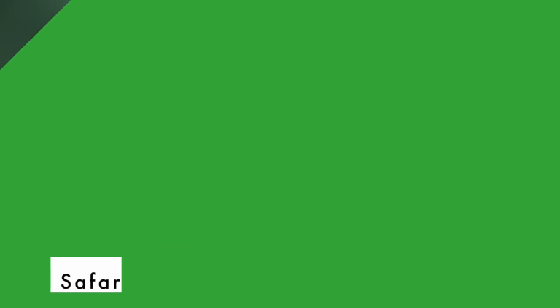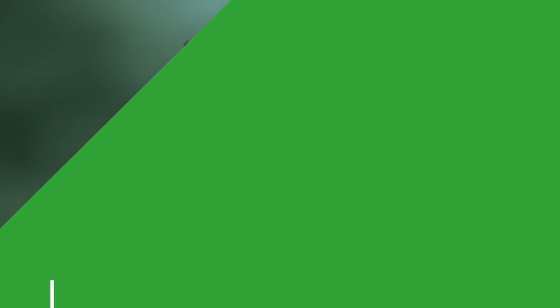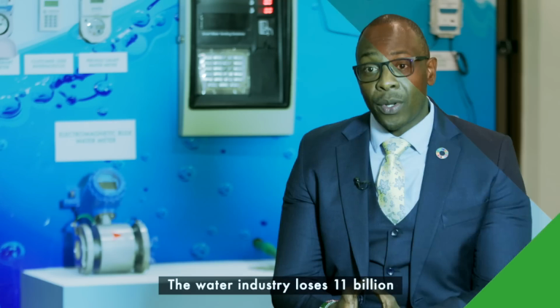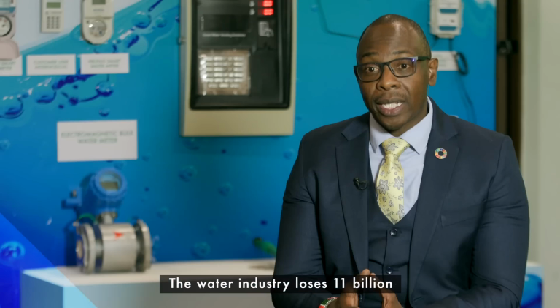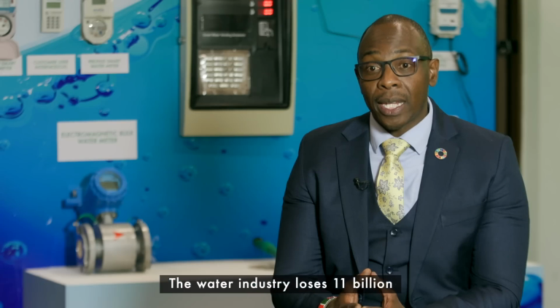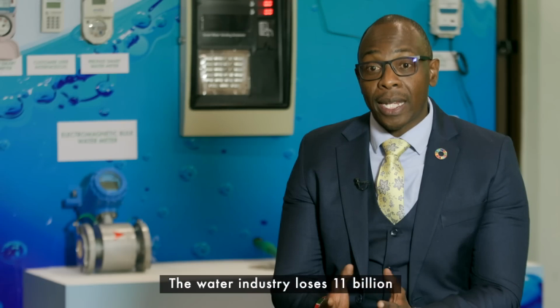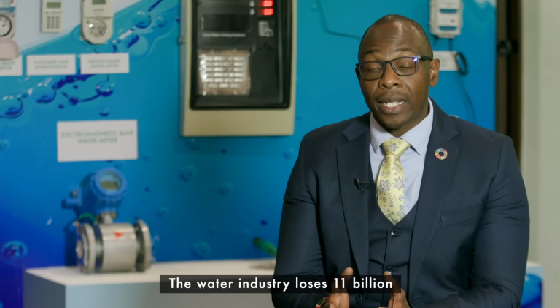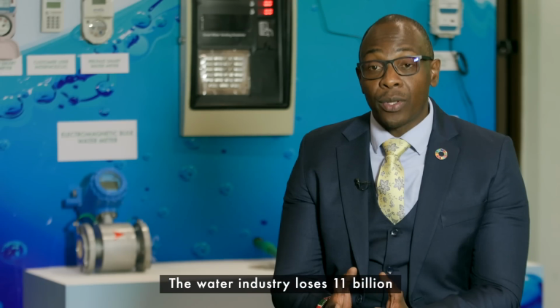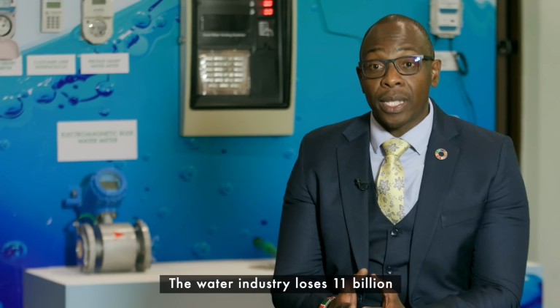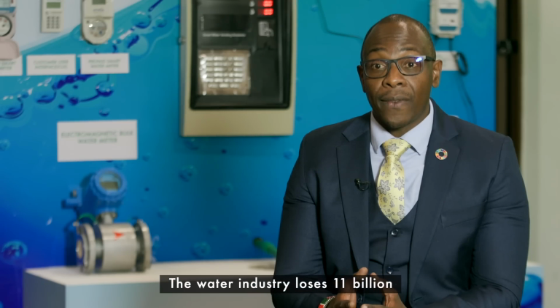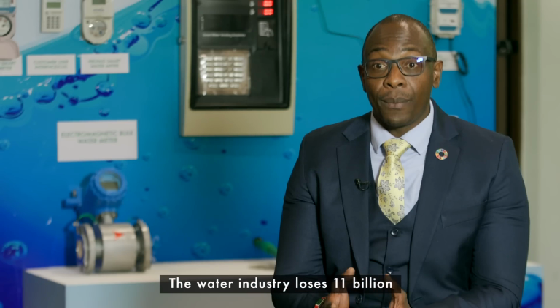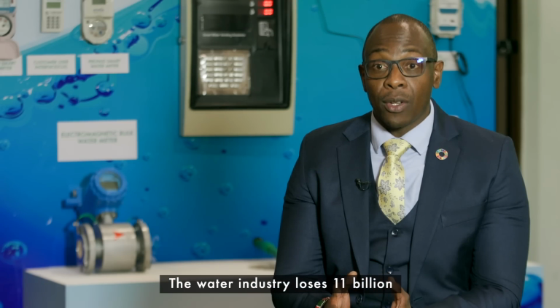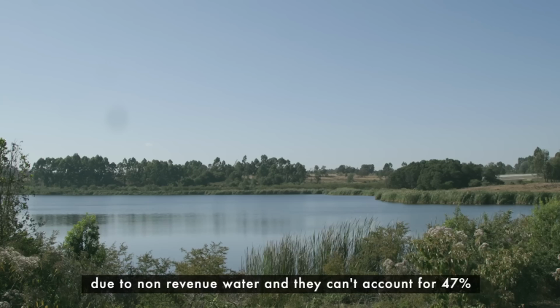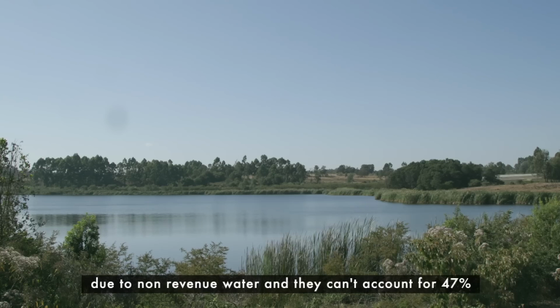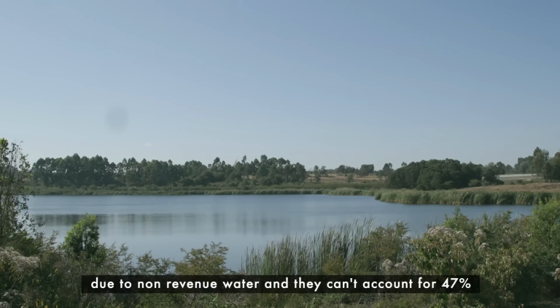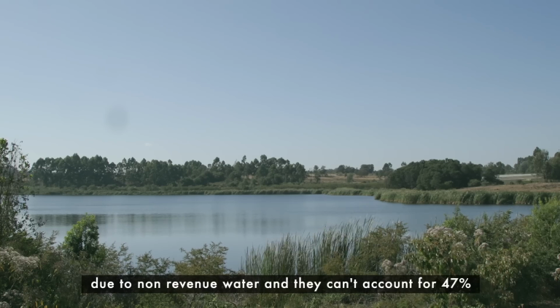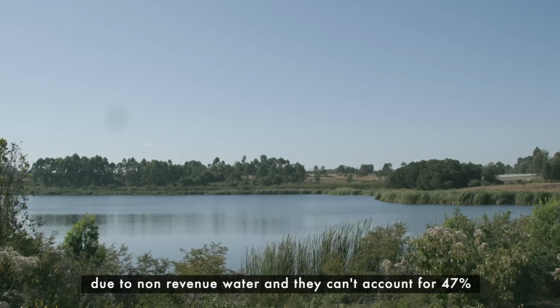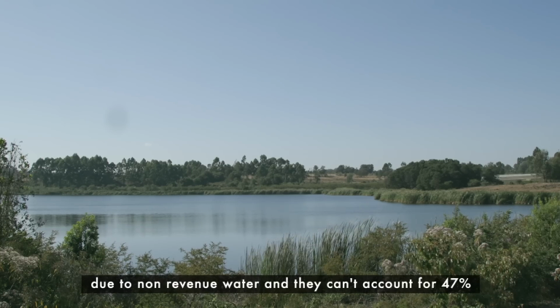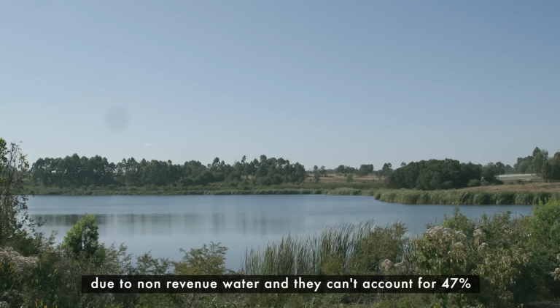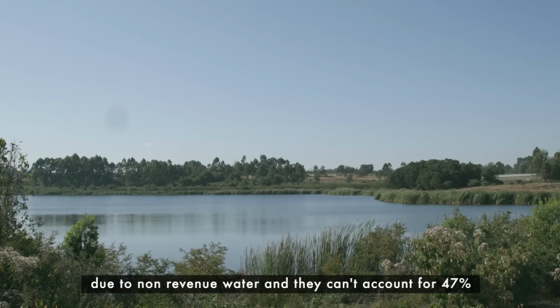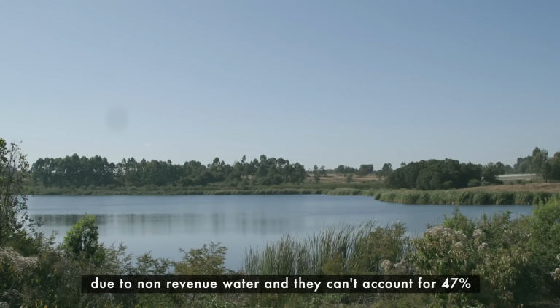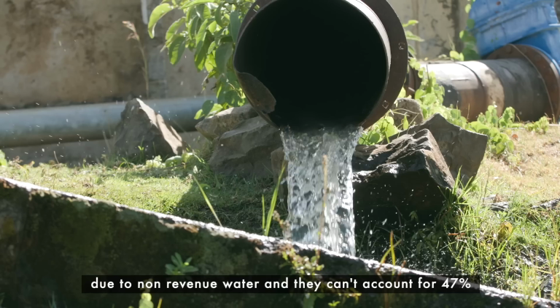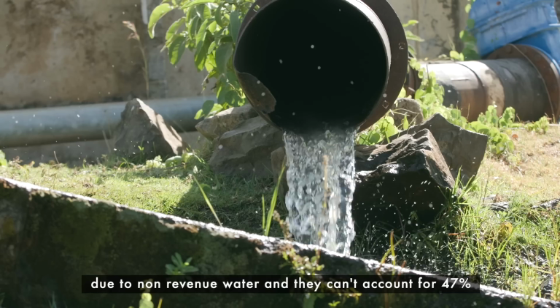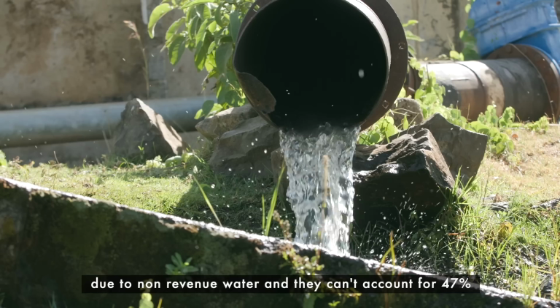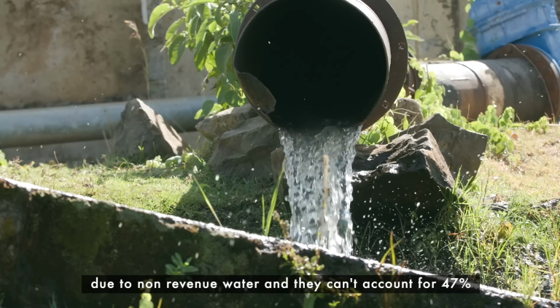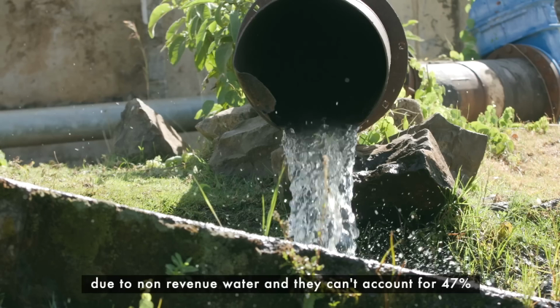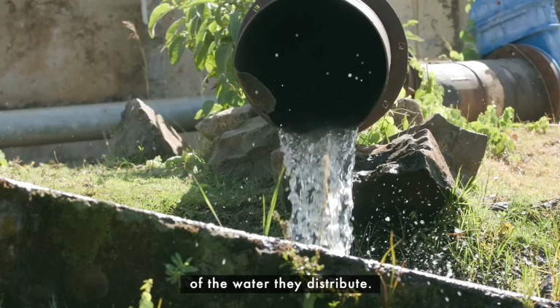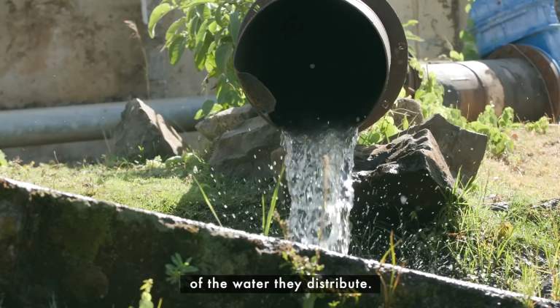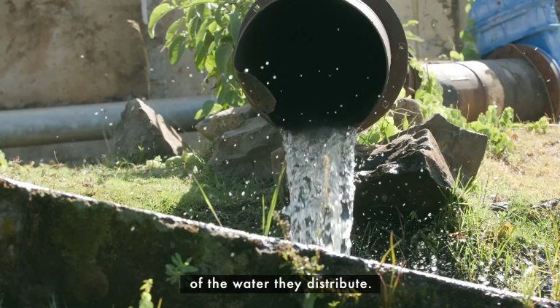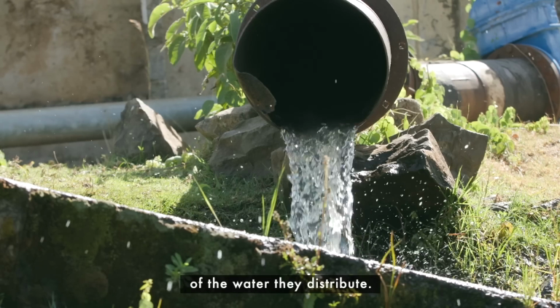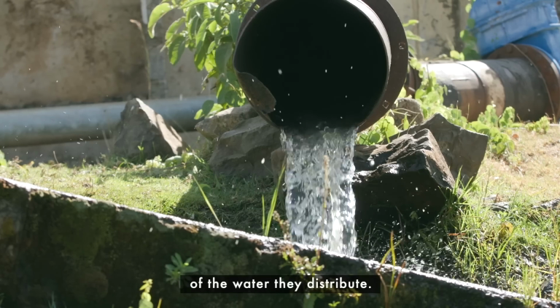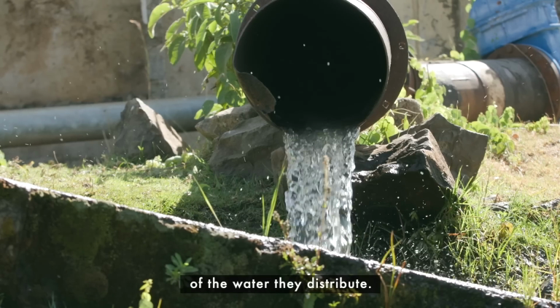The water industry loses $11 billion due to non-revenue water. They can't account for 47% of the water they distribute.